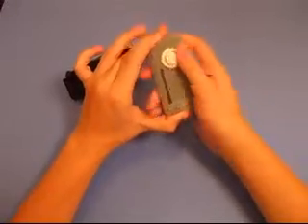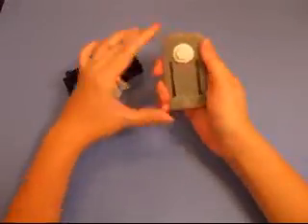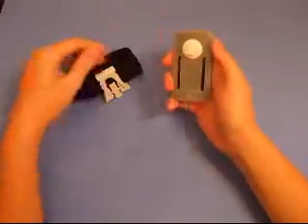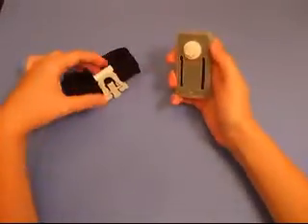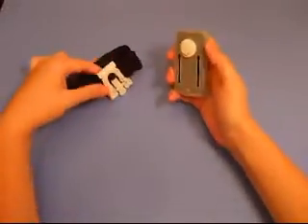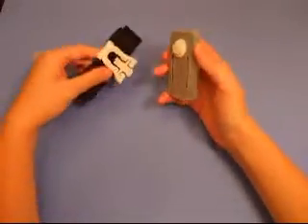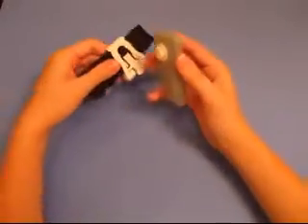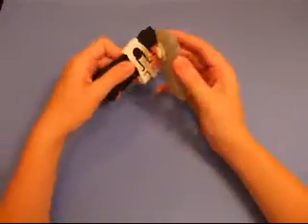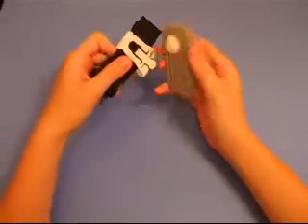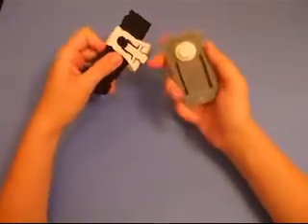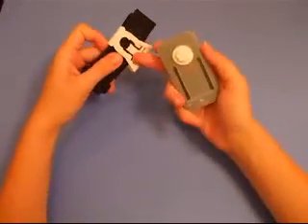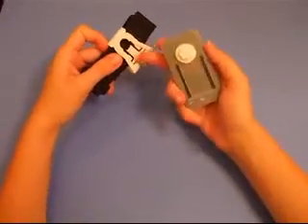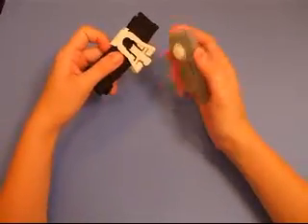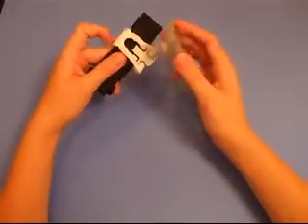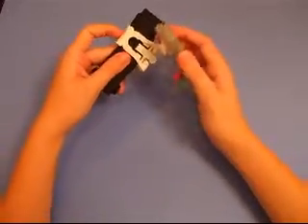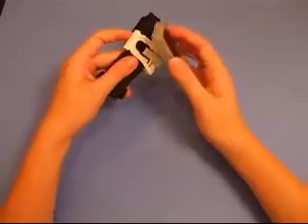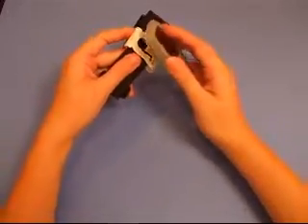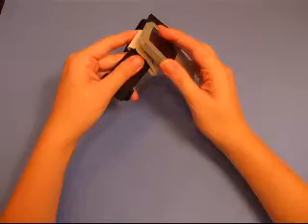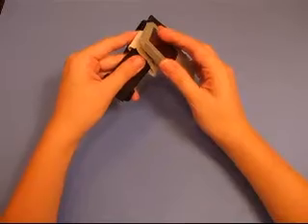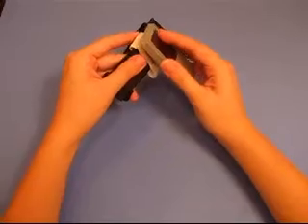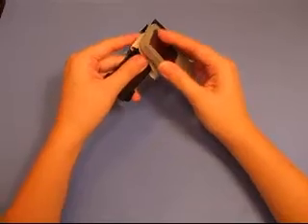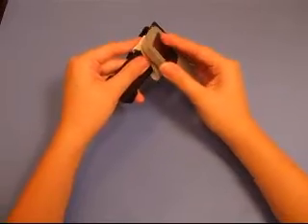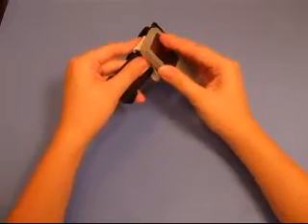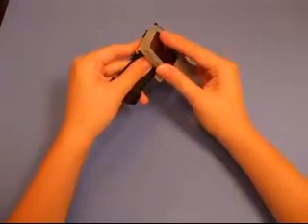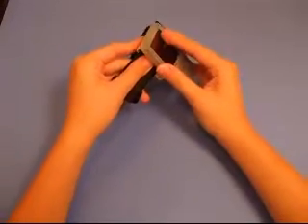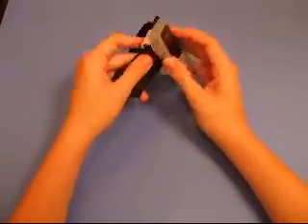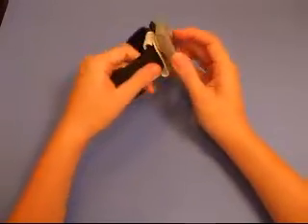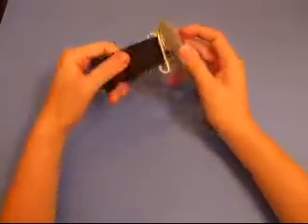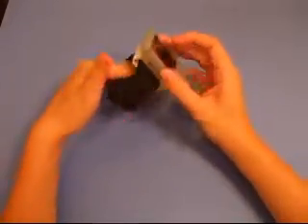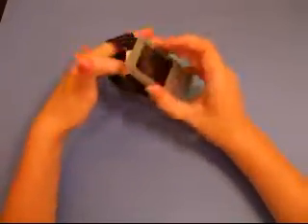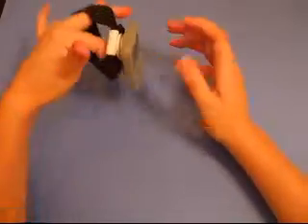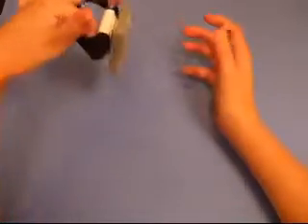And now you can hook it to the belt clip, which I already have in the armband here. You just press it in and there you go.